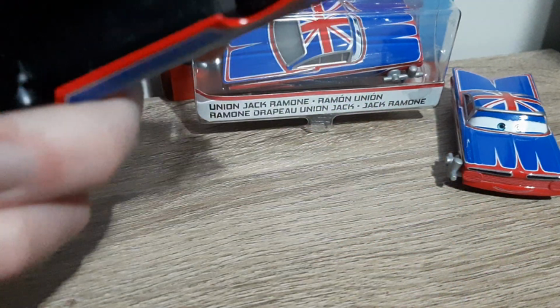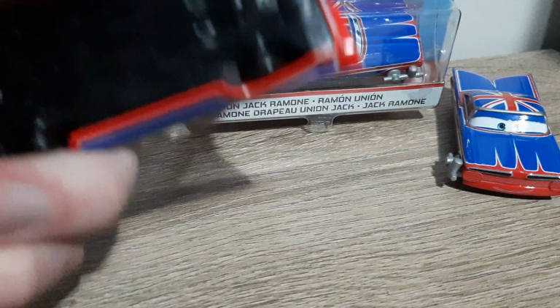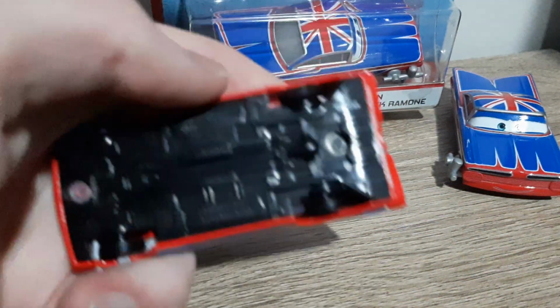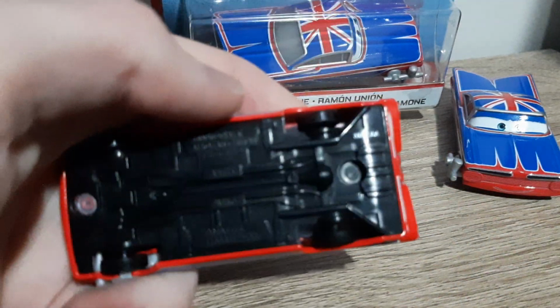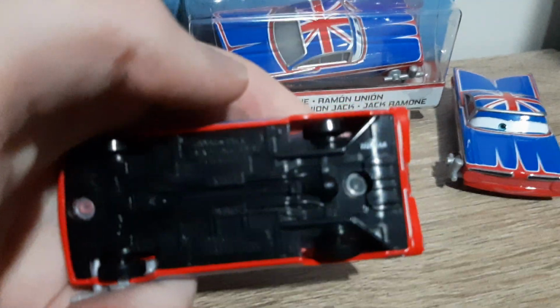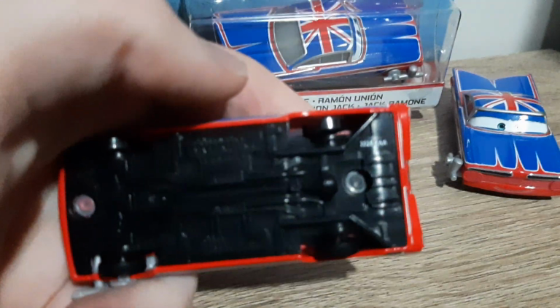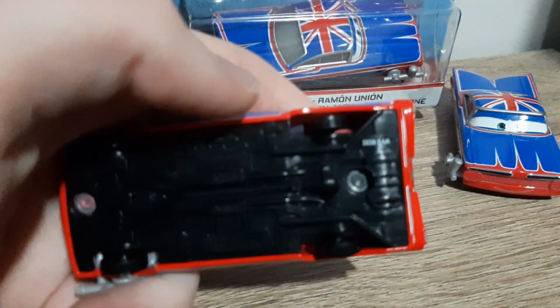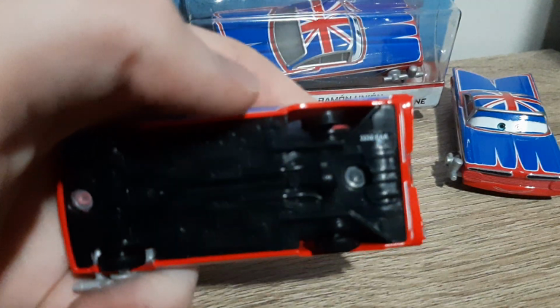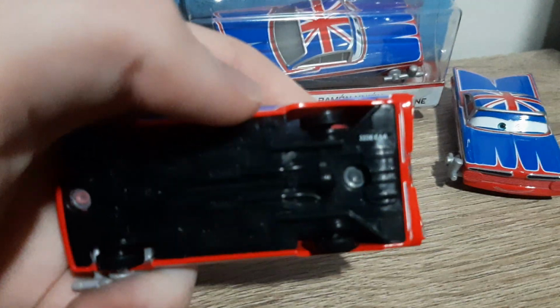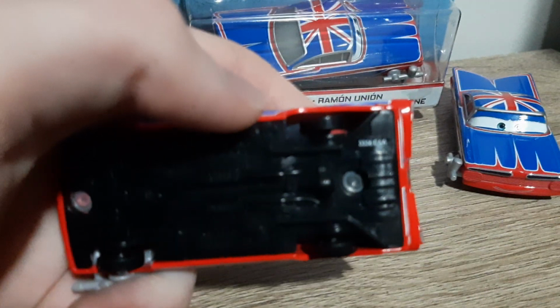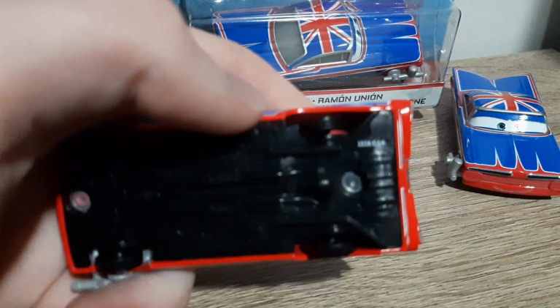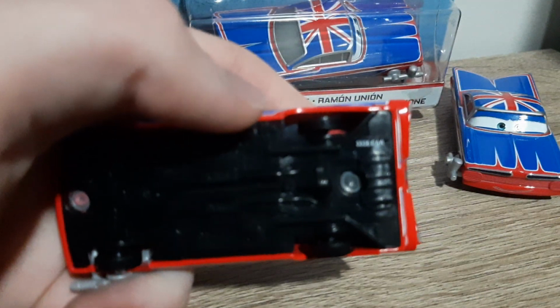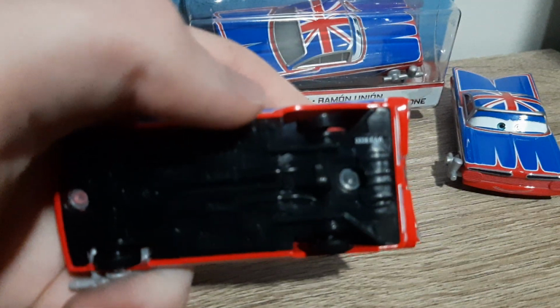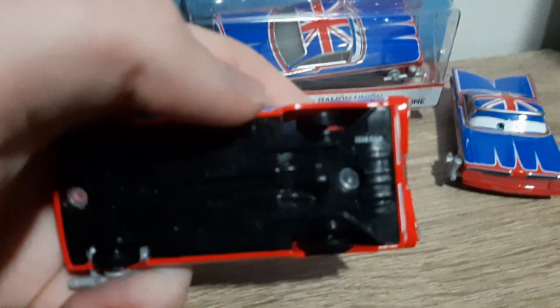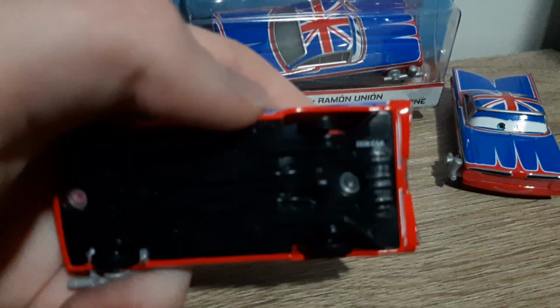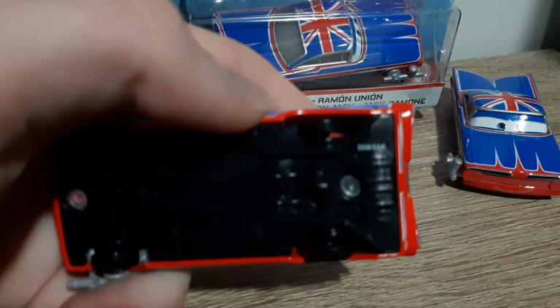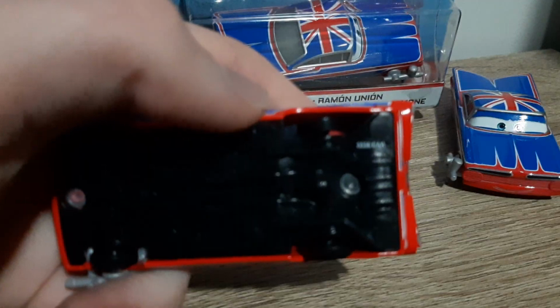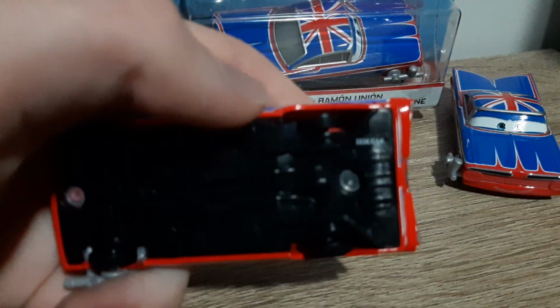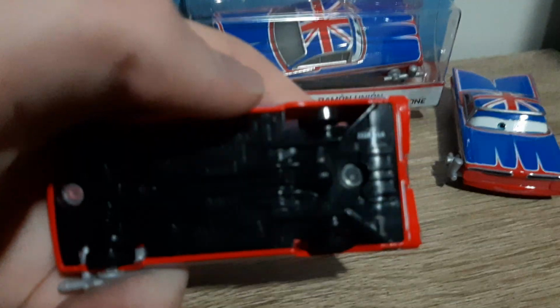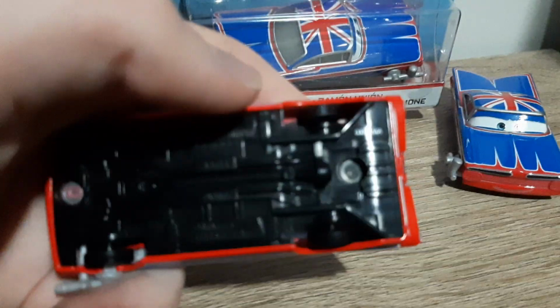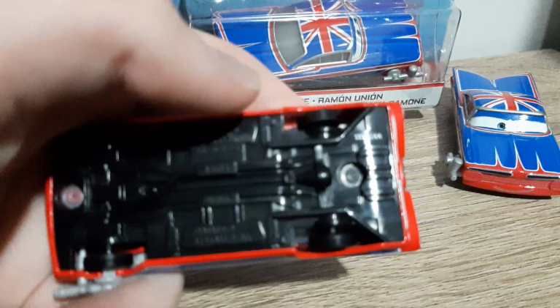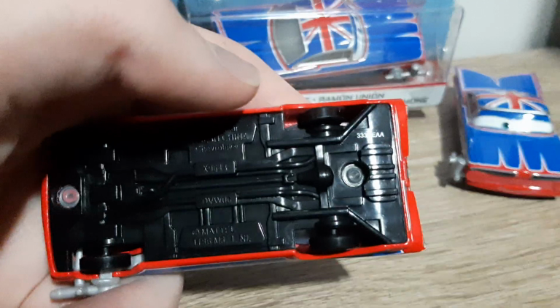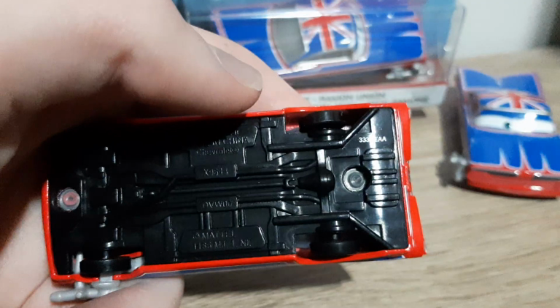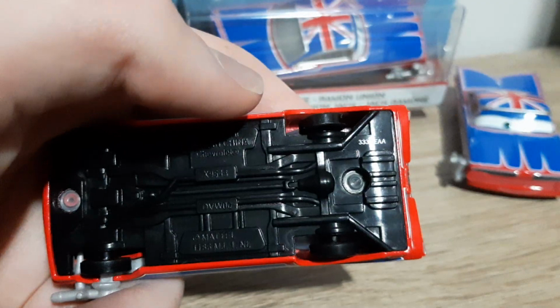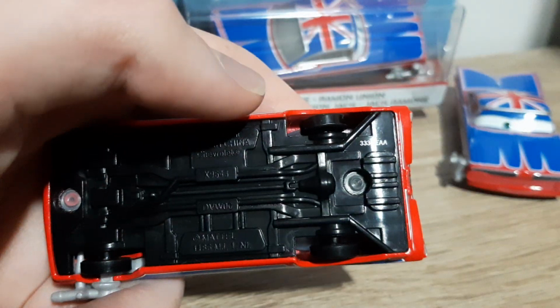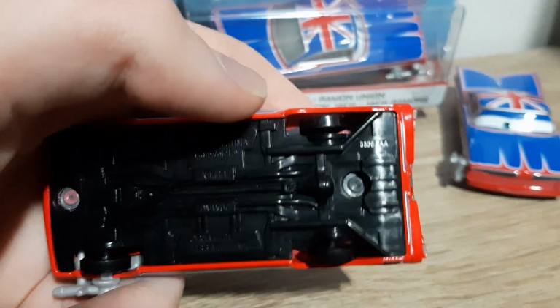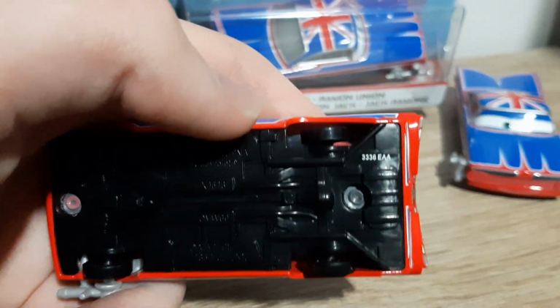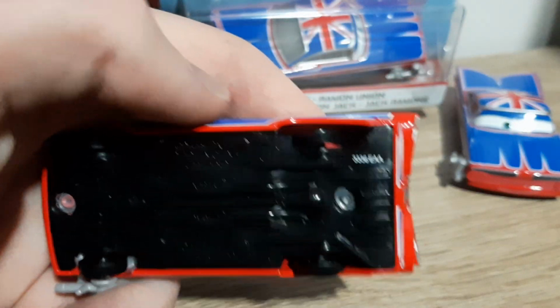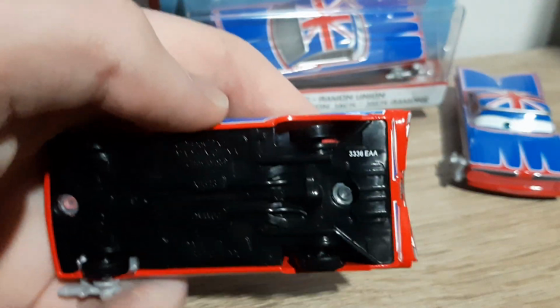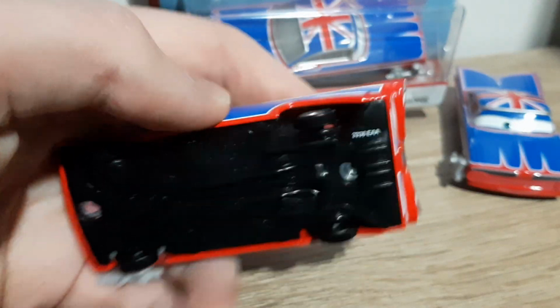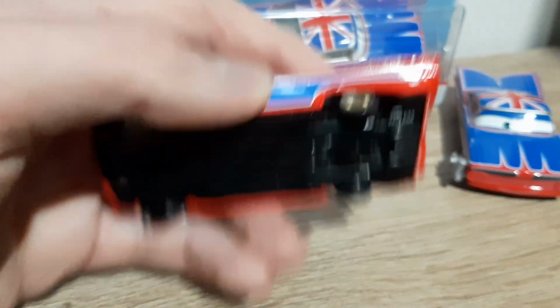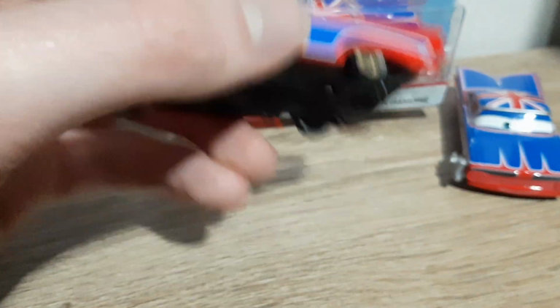Here is the base. Nothing too interesting about the base in my opinion.